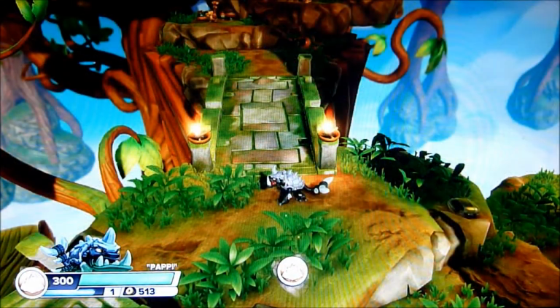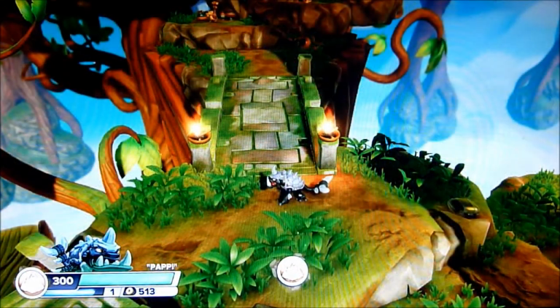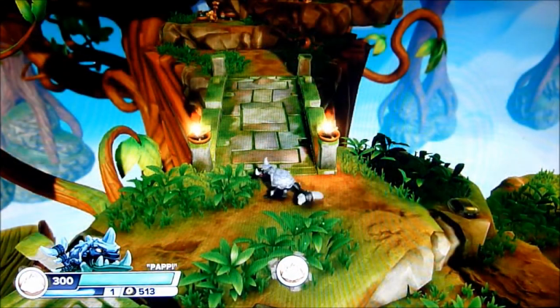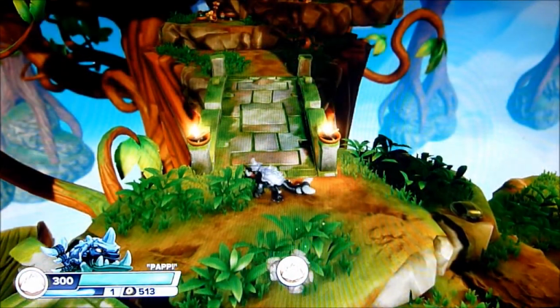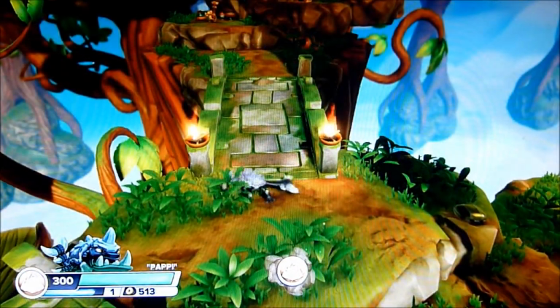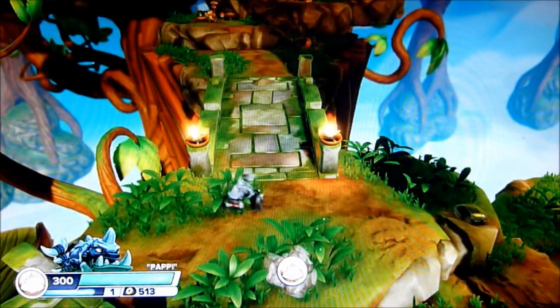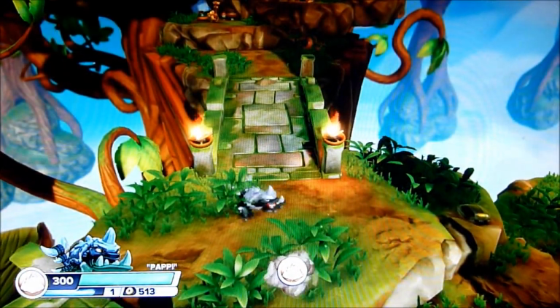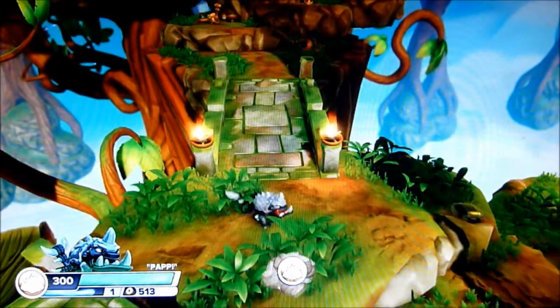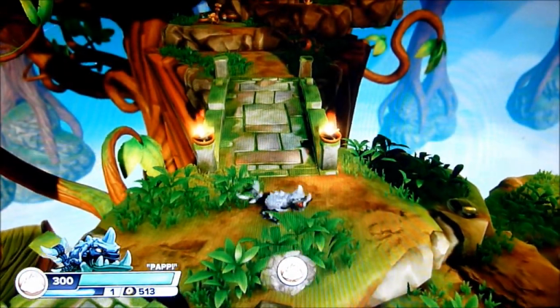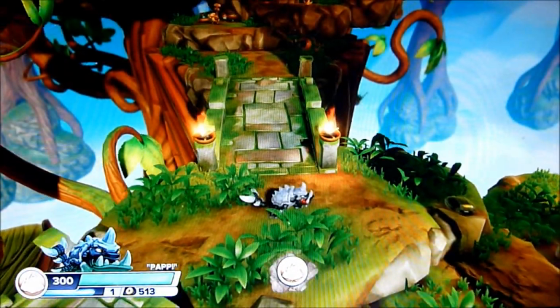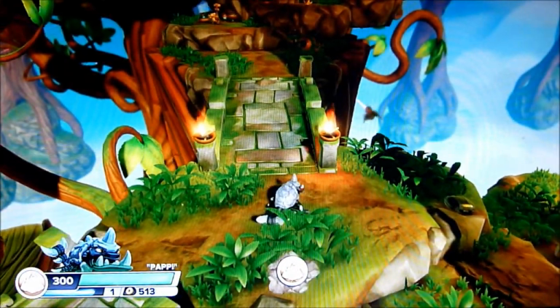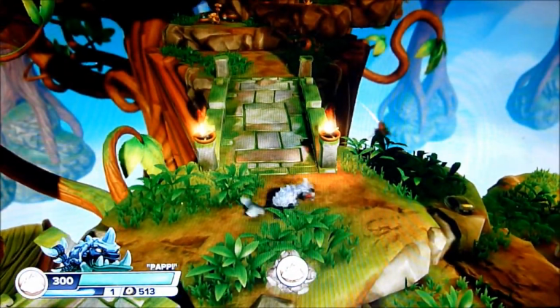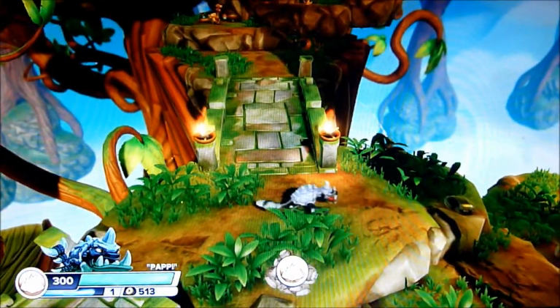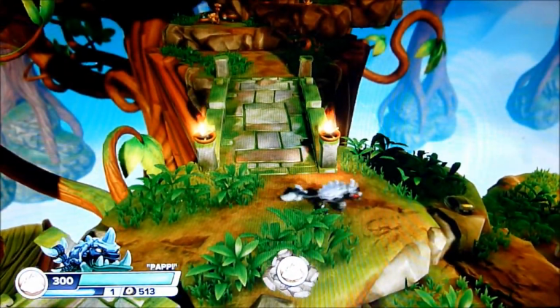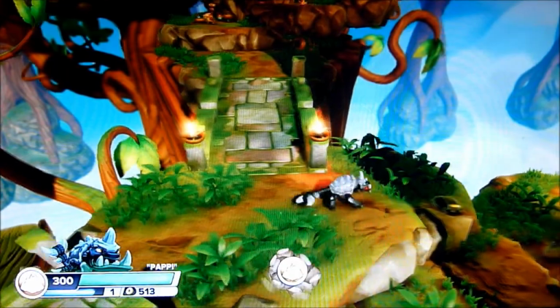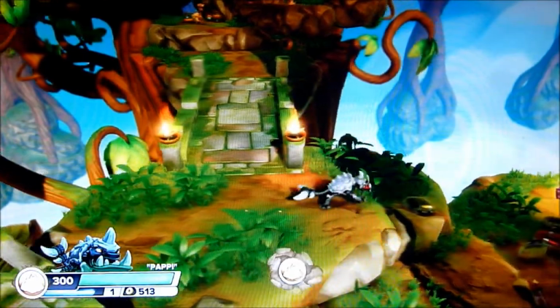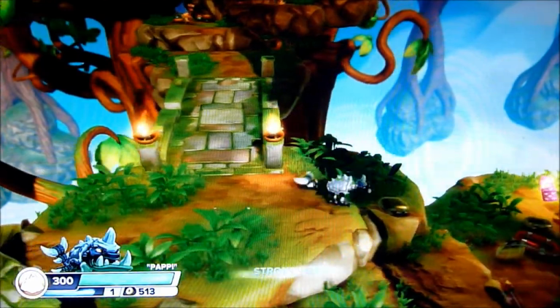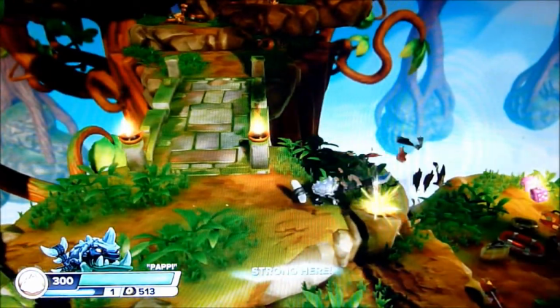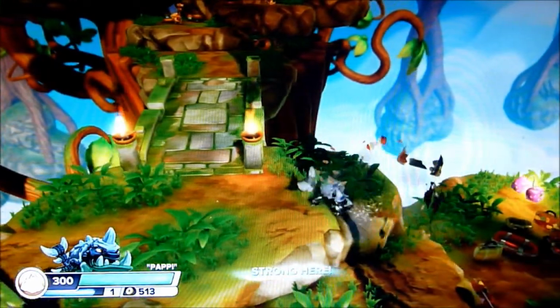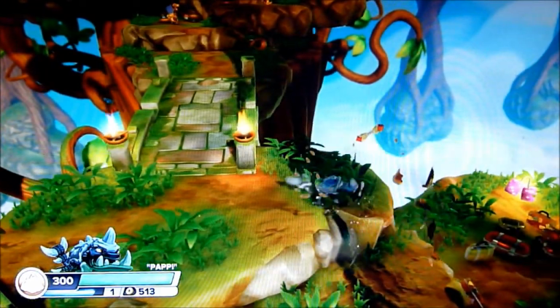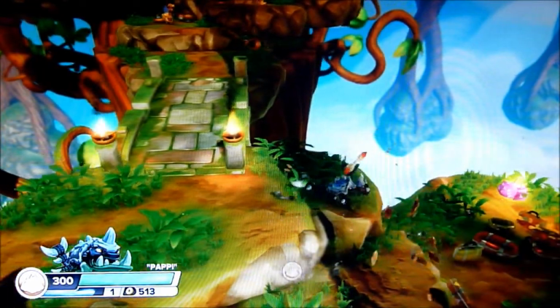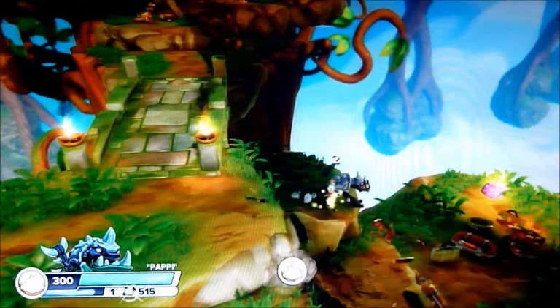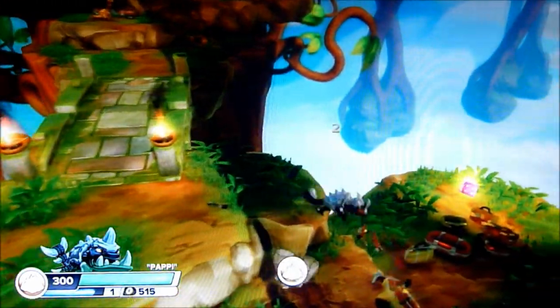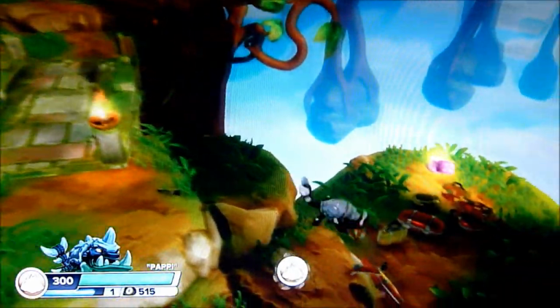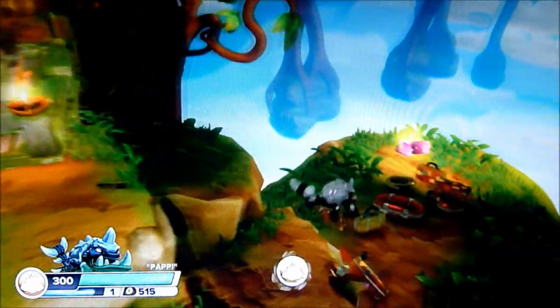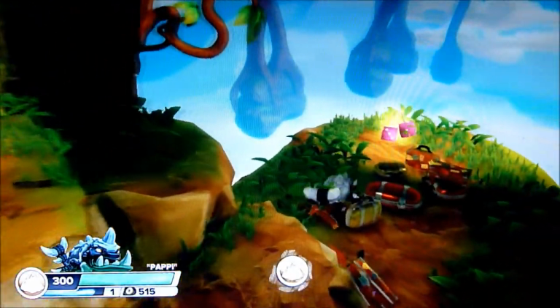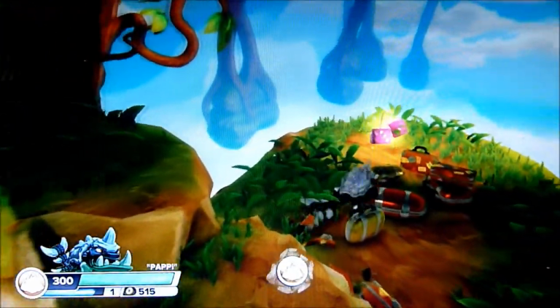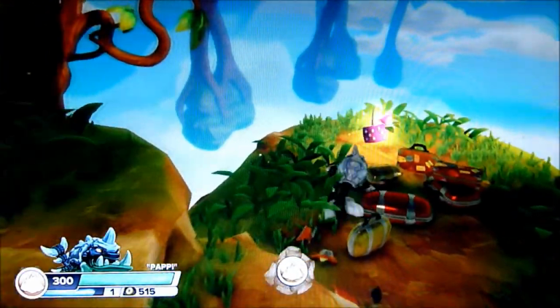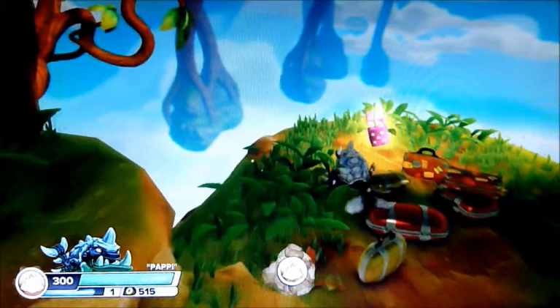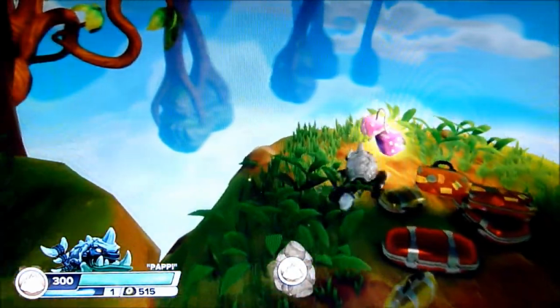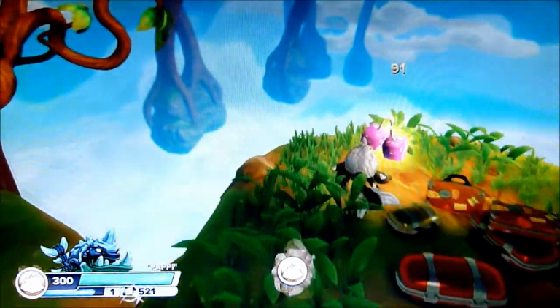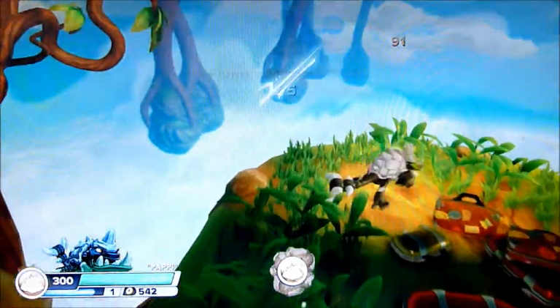Shortly after the Soul Gem, you'll be set upon by three chompies. Head to them, make your way down here, and you'll find more of Flynn's stuff.